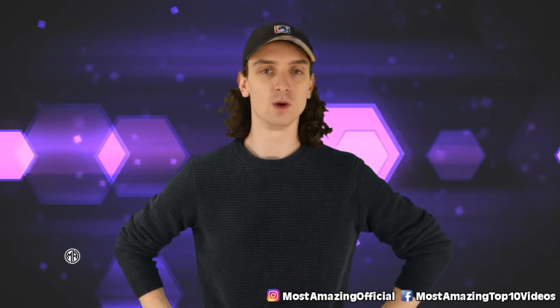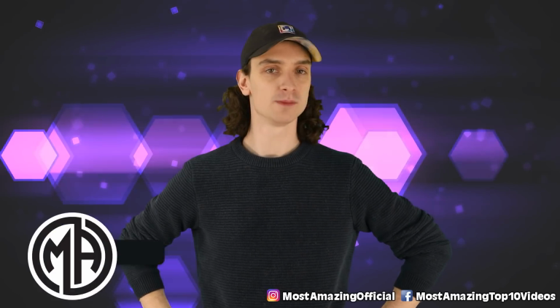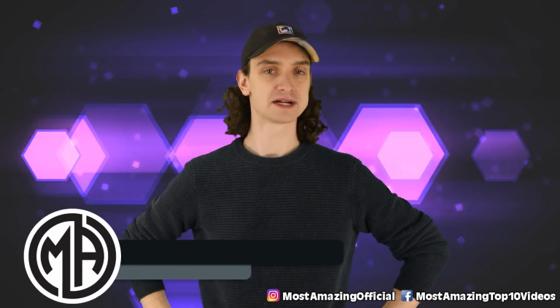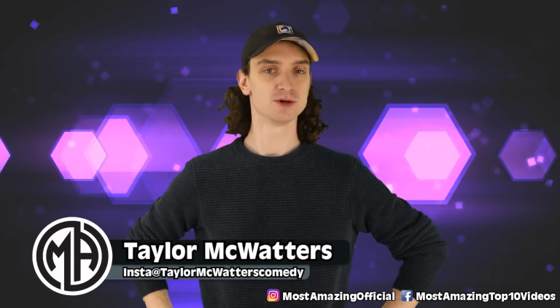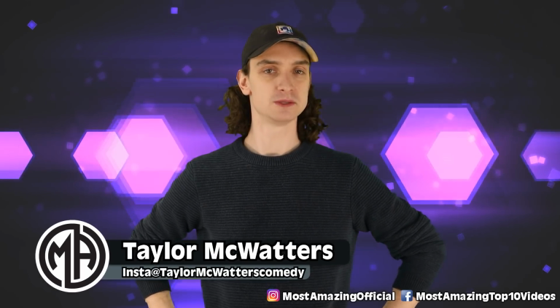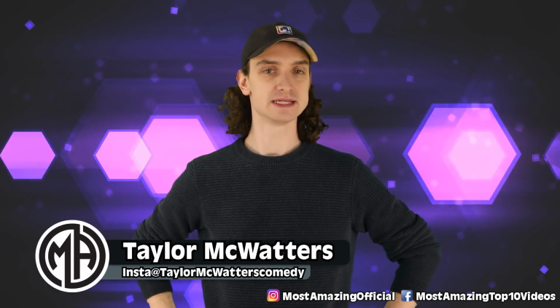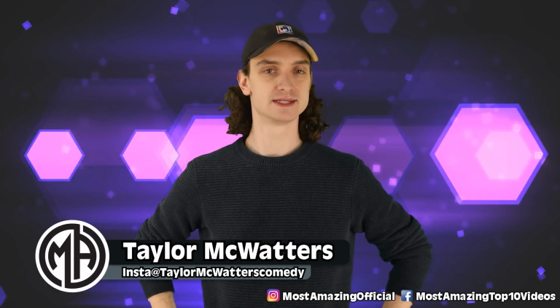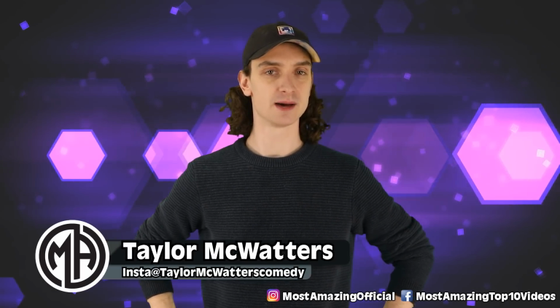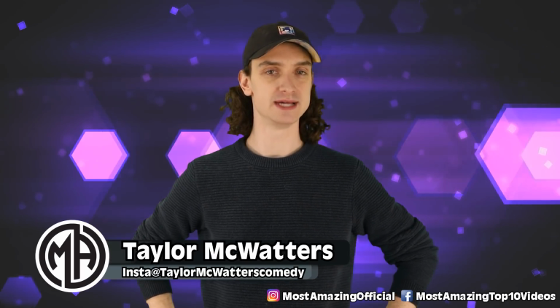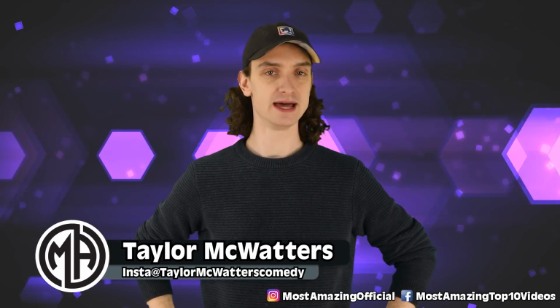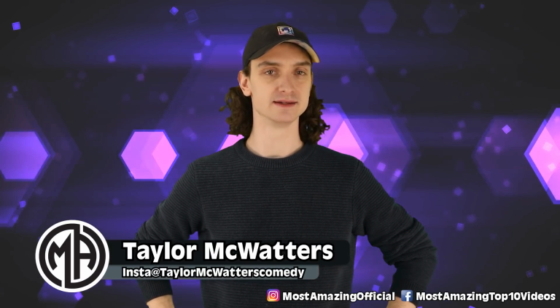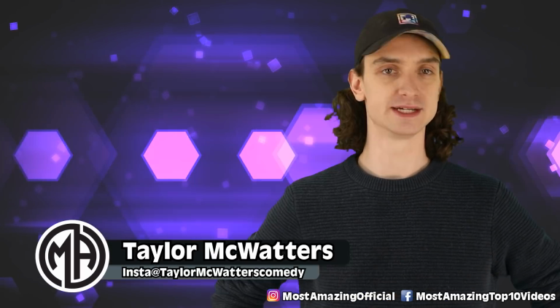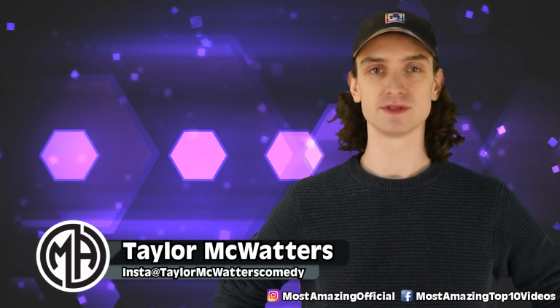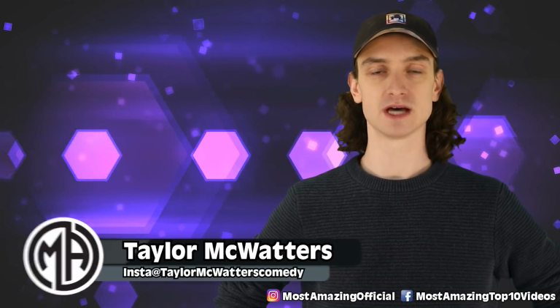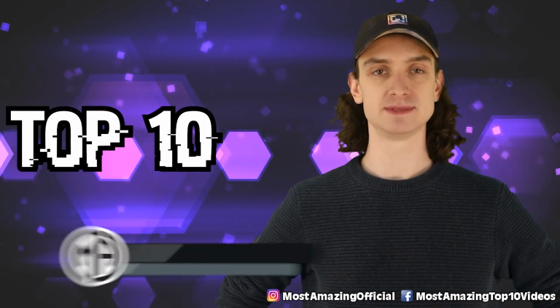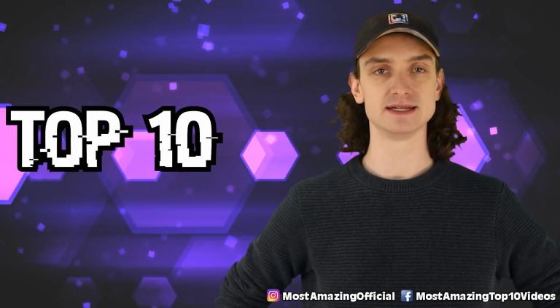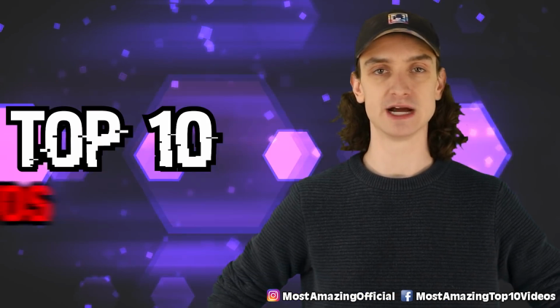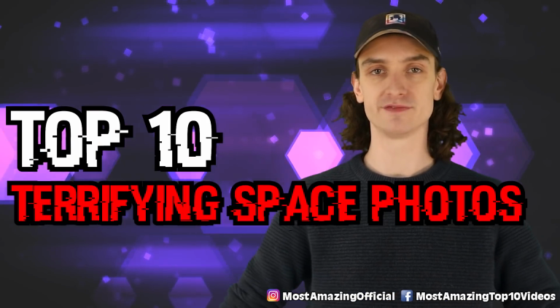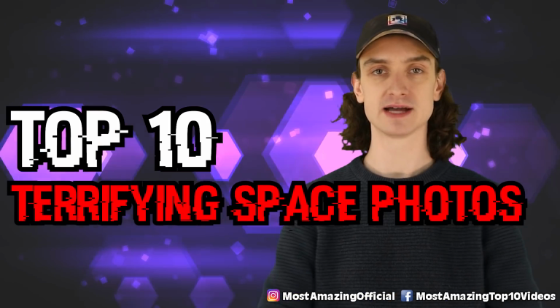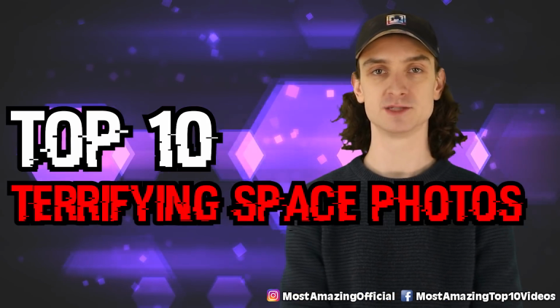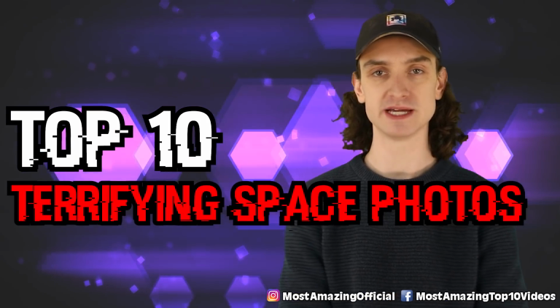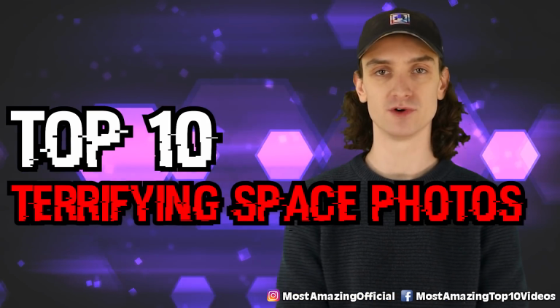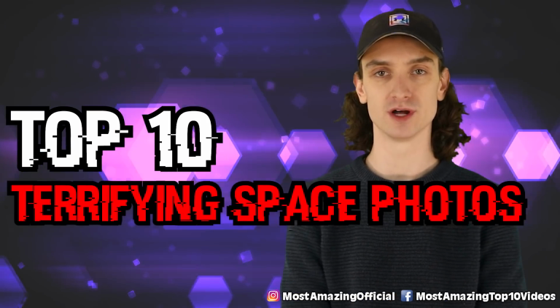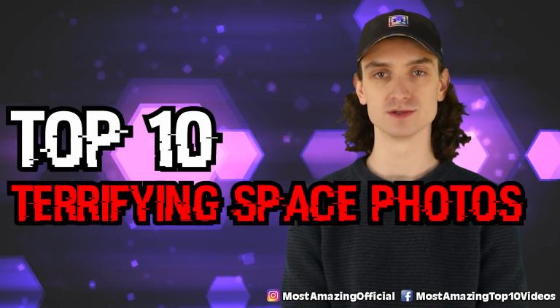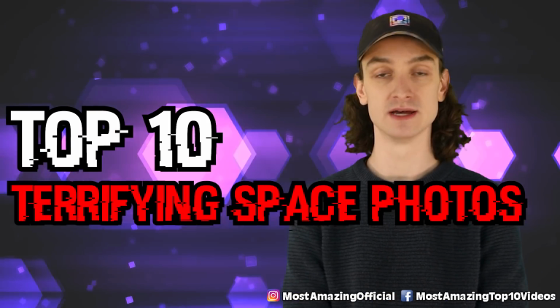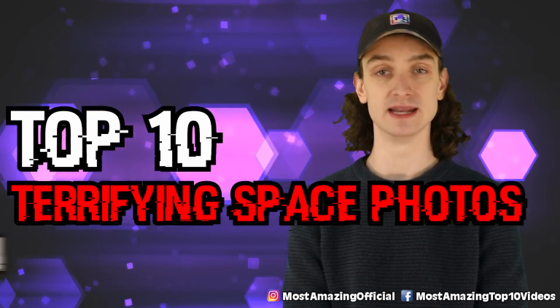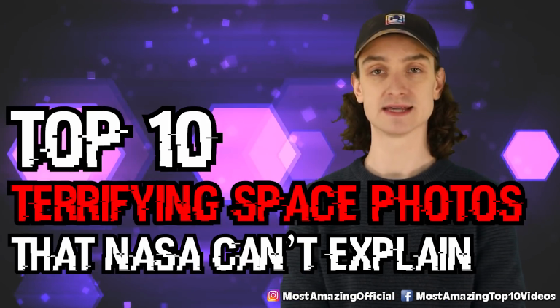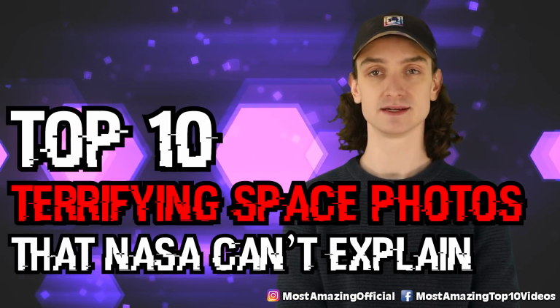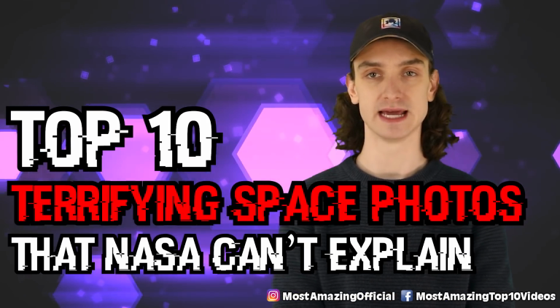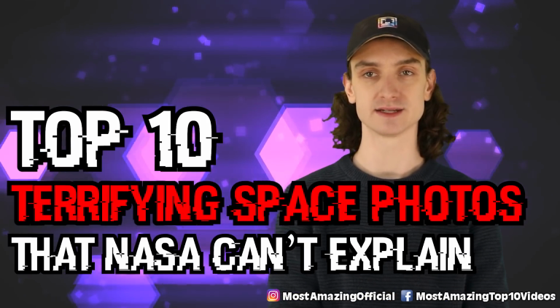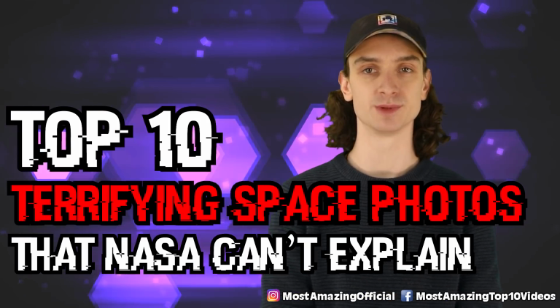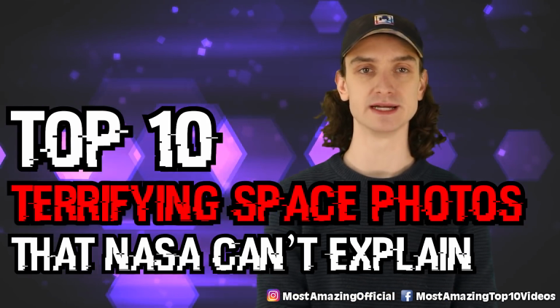Welcome back to Most Amazing Top 10. Here are the top 10 terrifying space photos NASA can't explain.